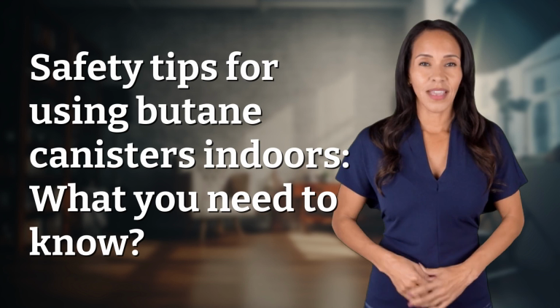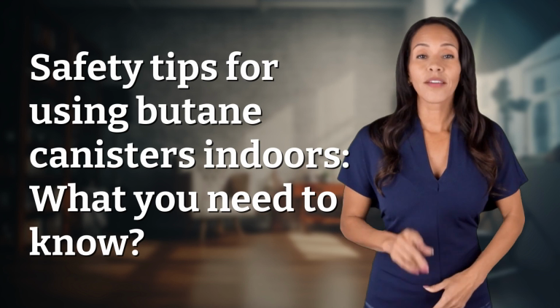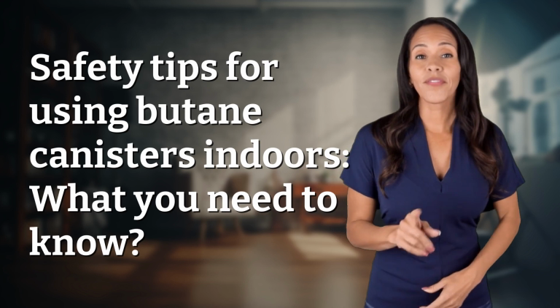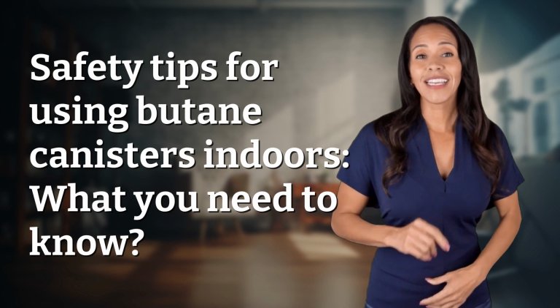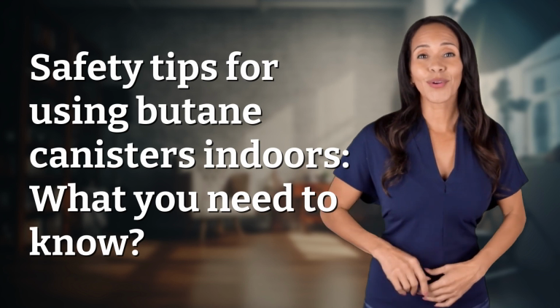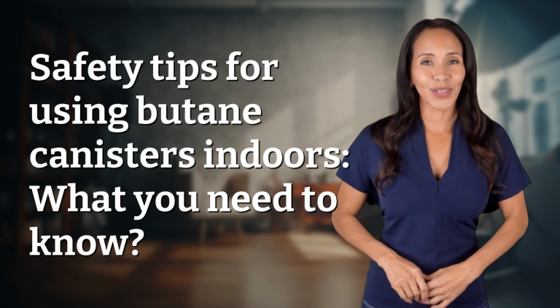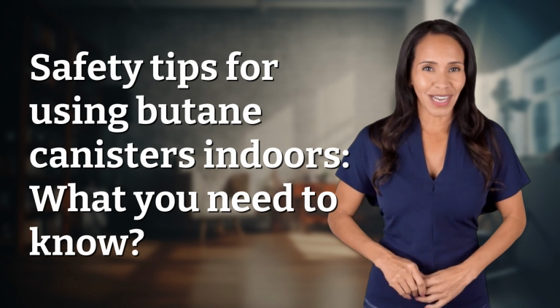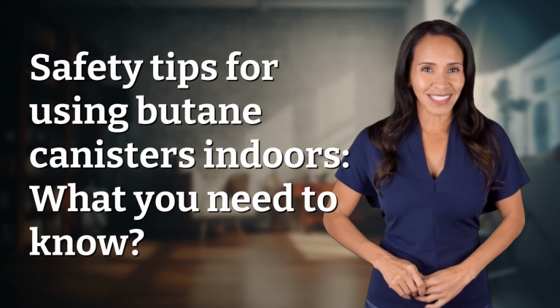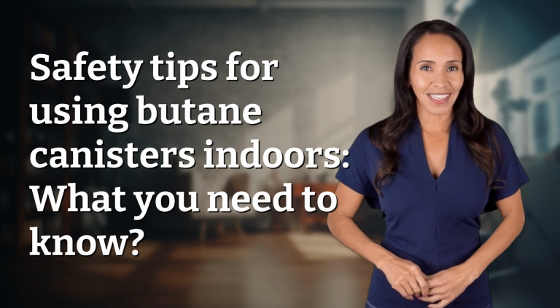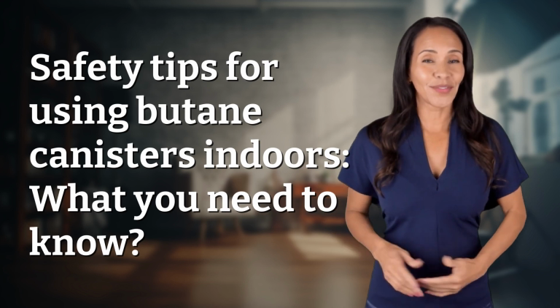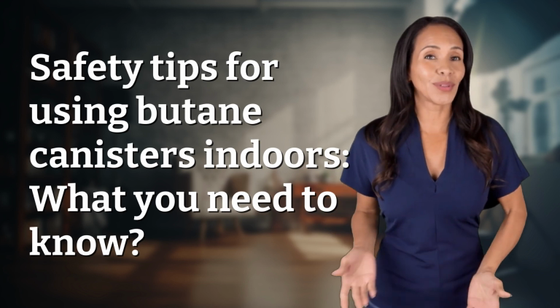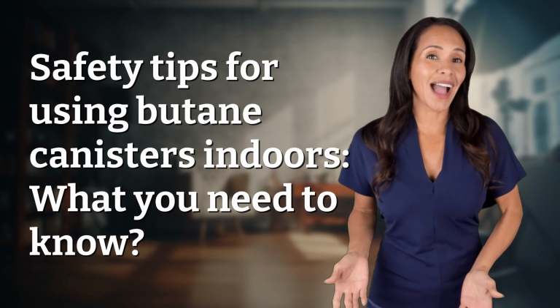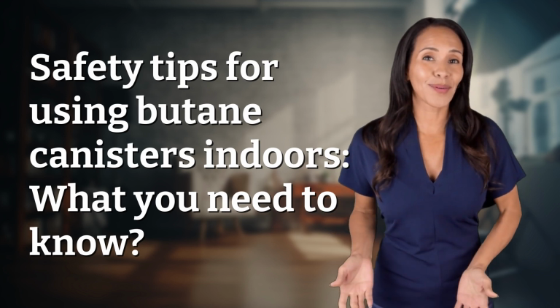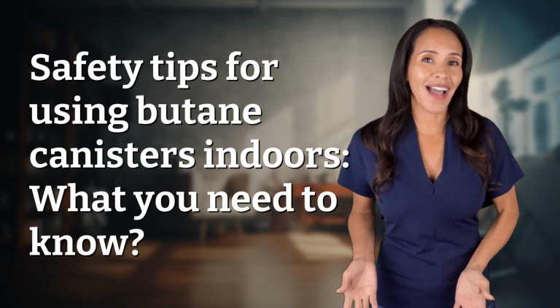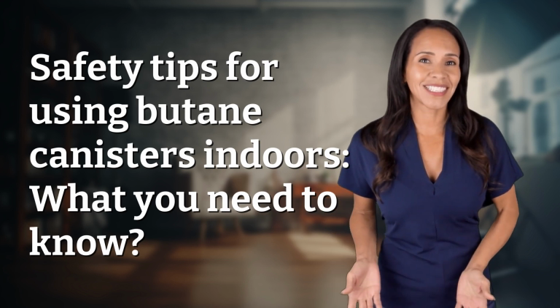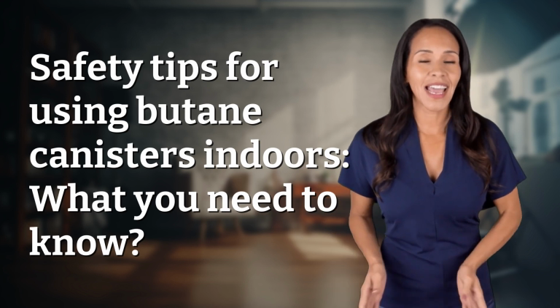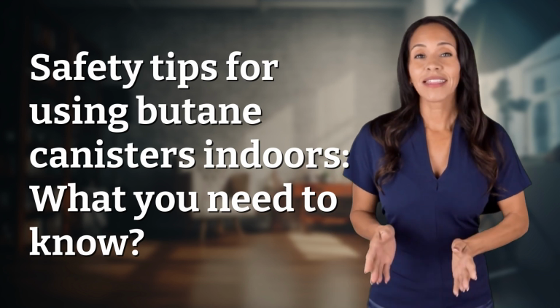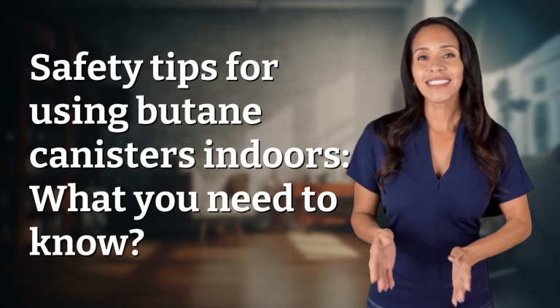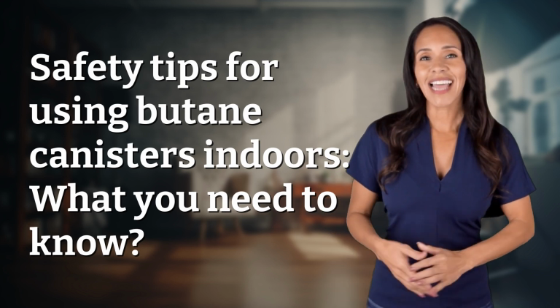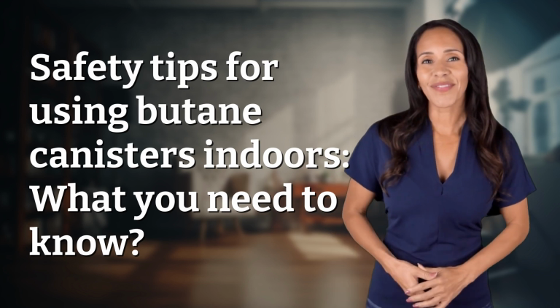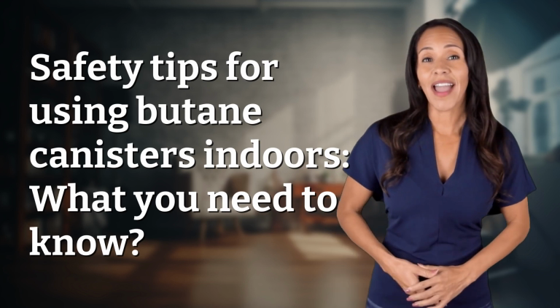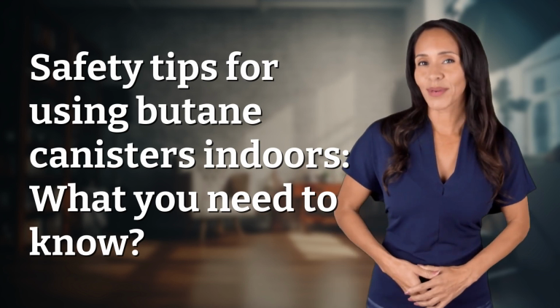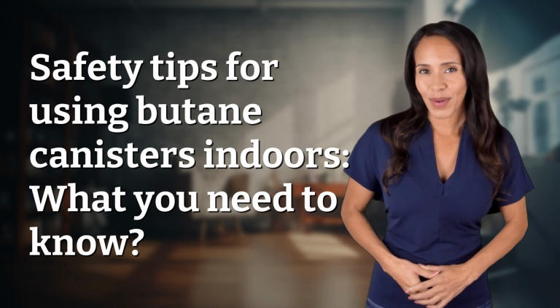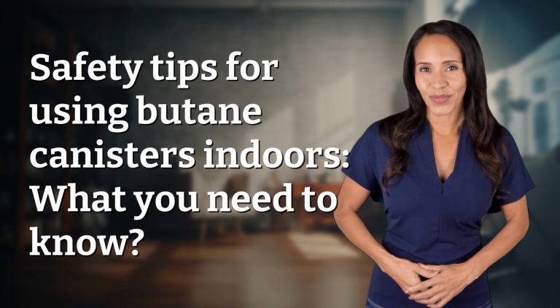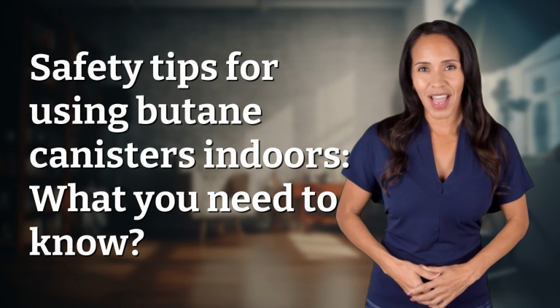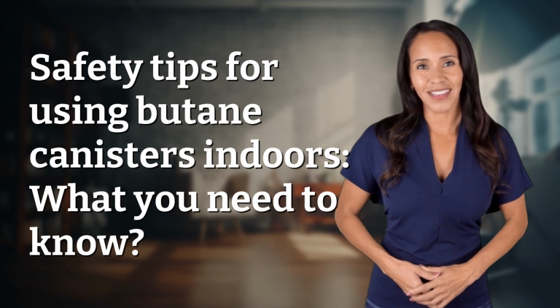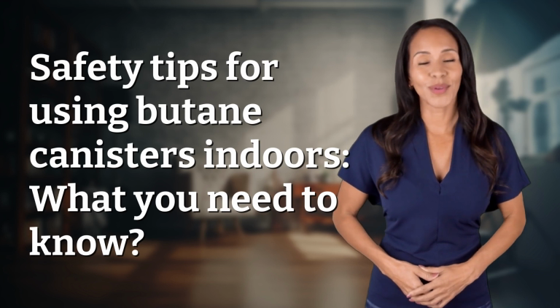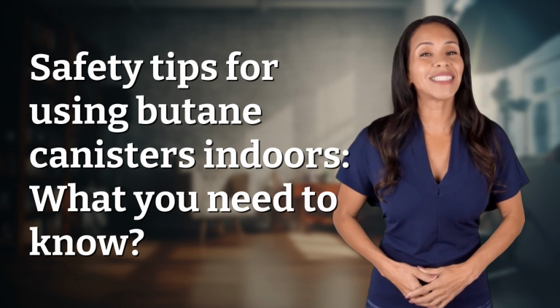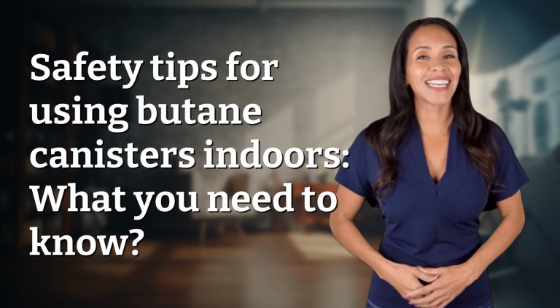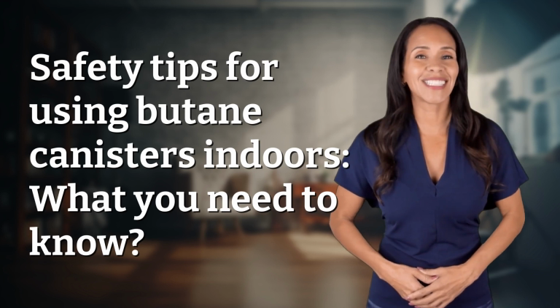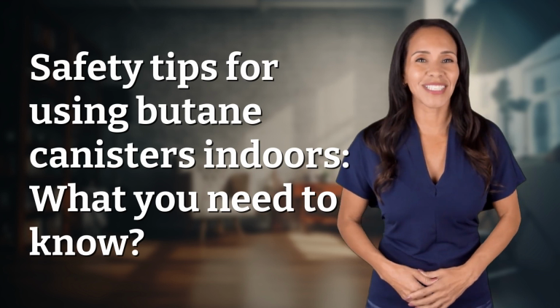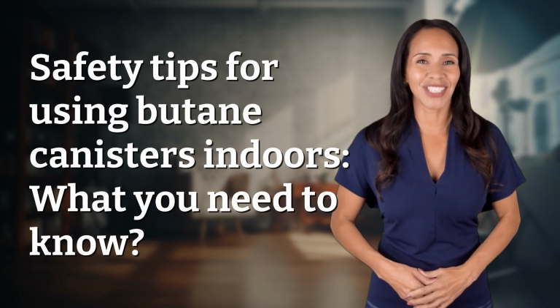Feeding your curiosity, fueling our passion. Let's satisfy our quest for knowledge with today's question.